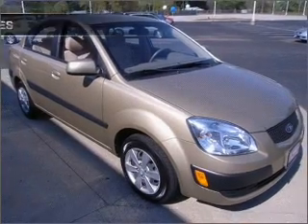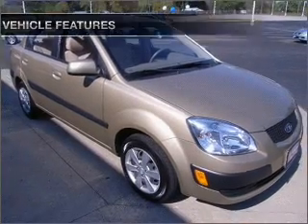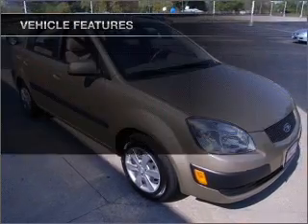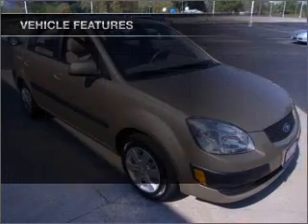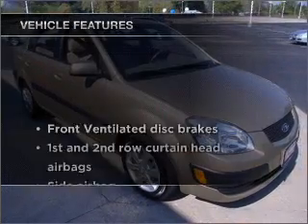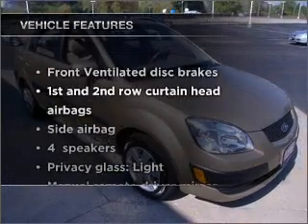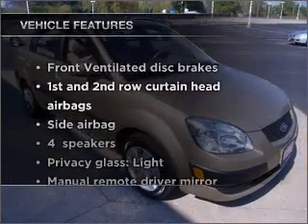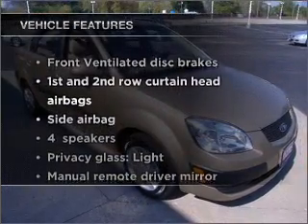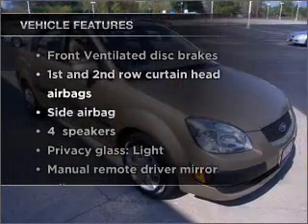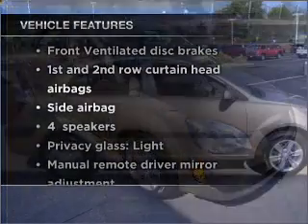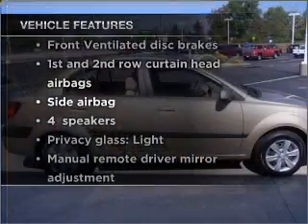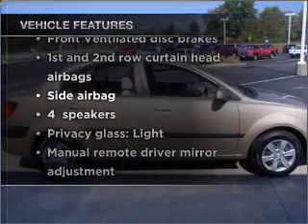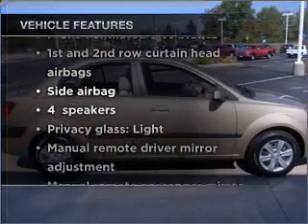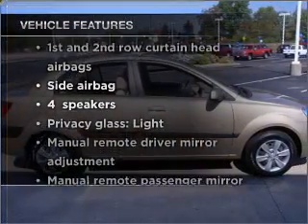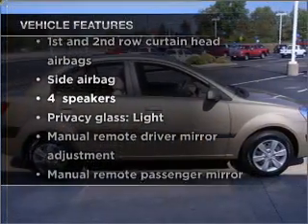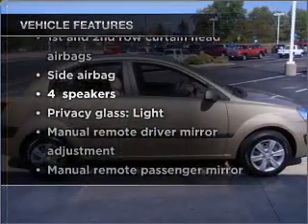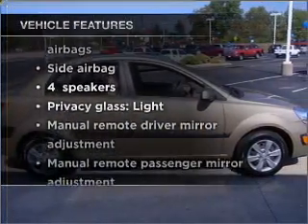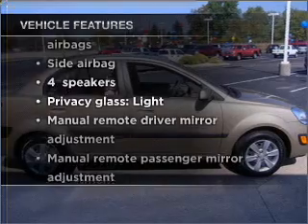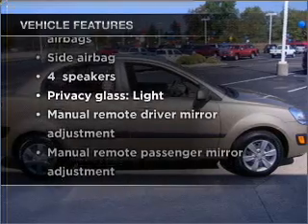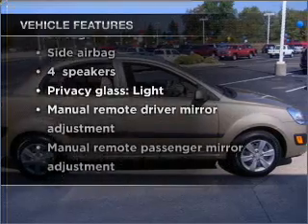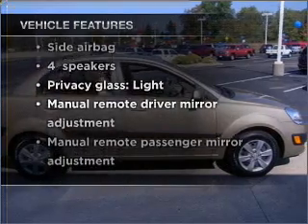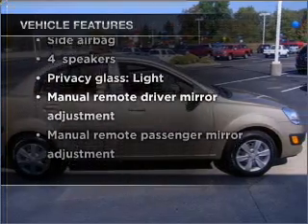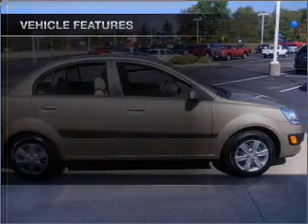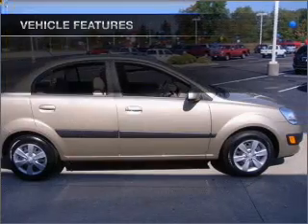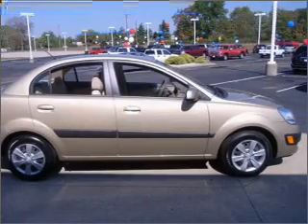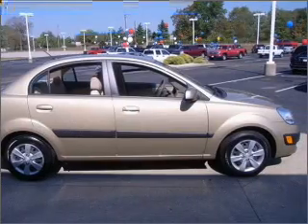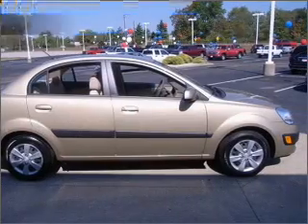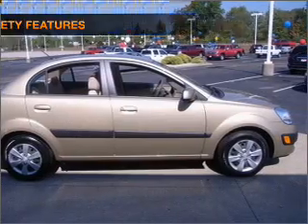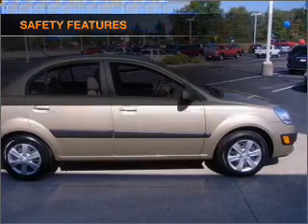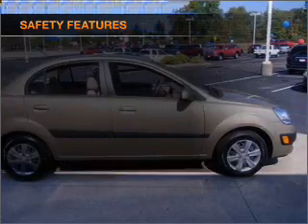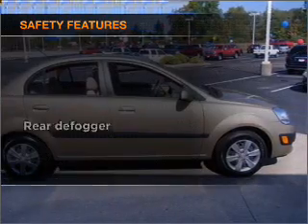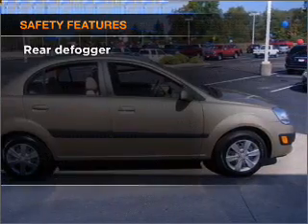Plus, enjoy these notable features that are included in this vehicle: air conditioning, power steering, and for your peace of mind,